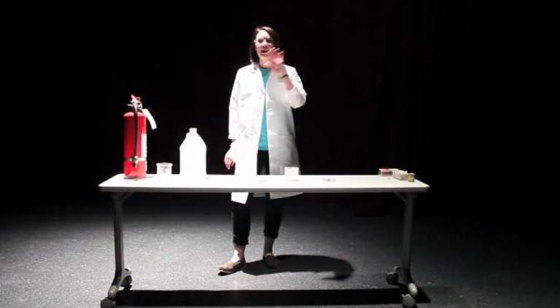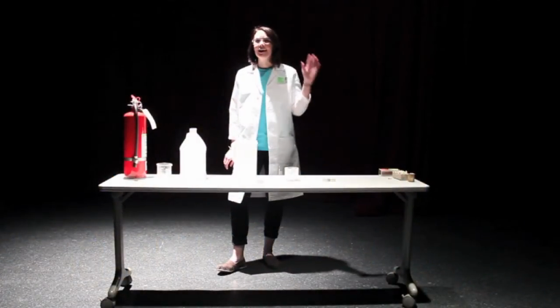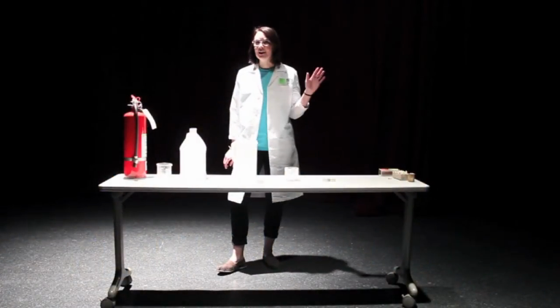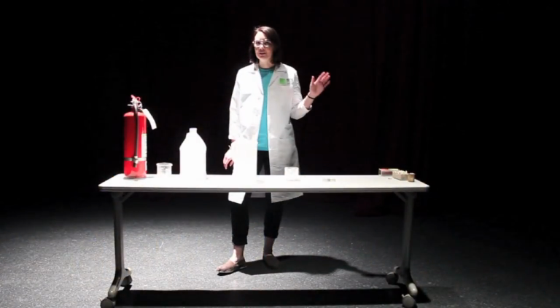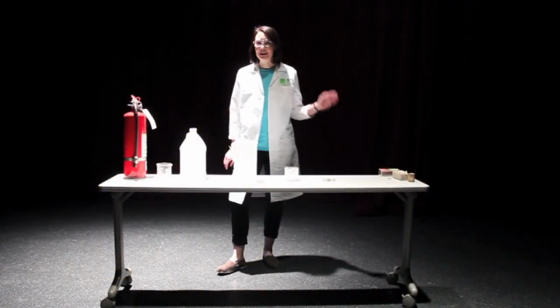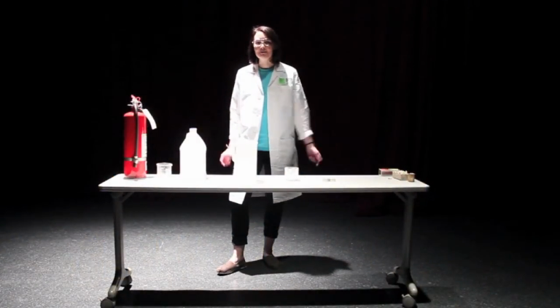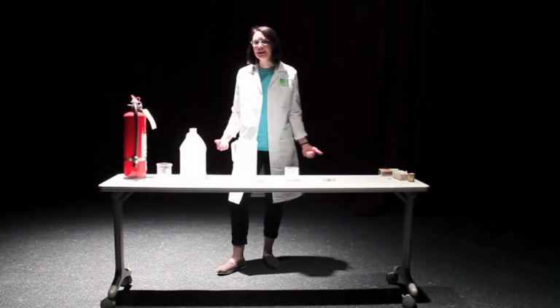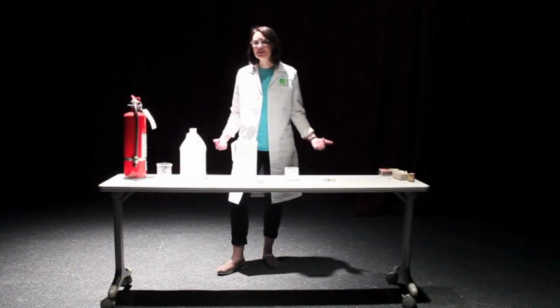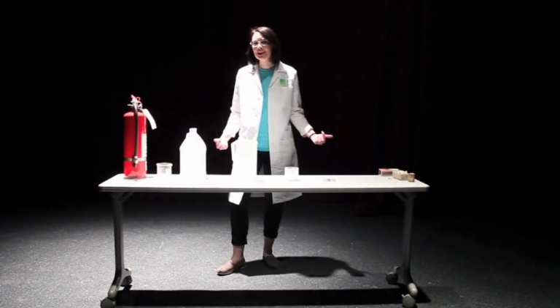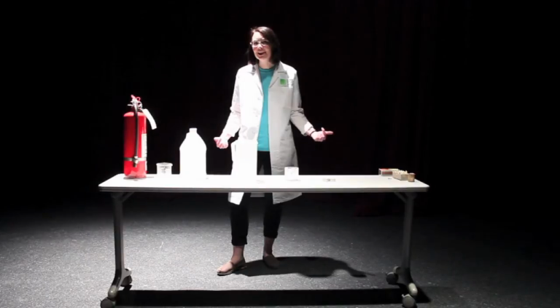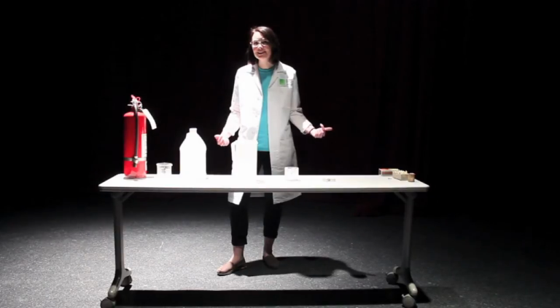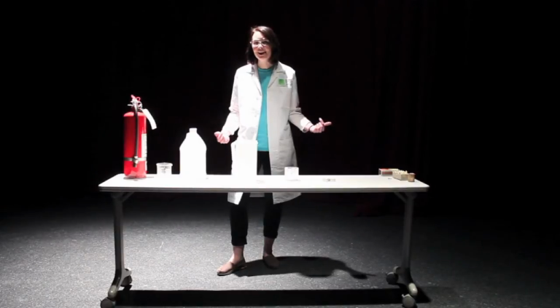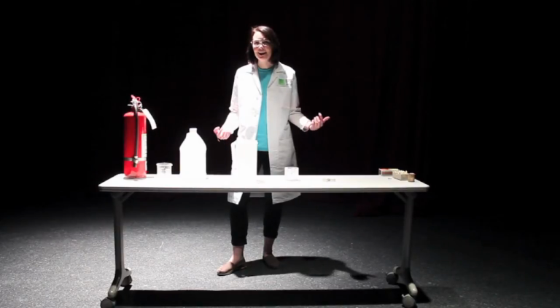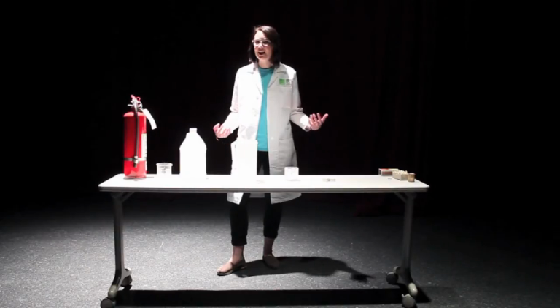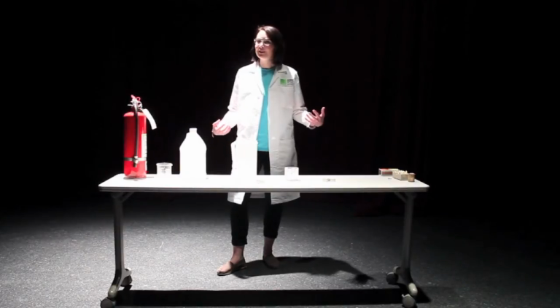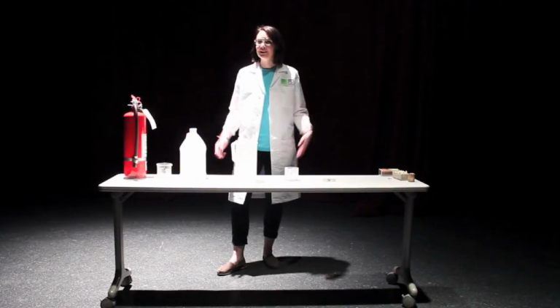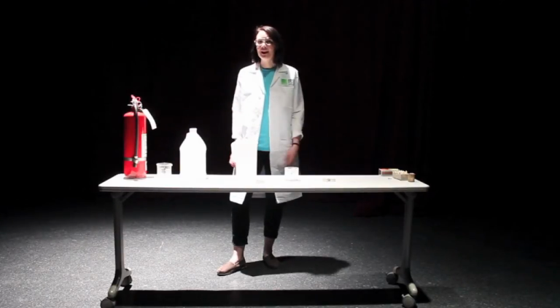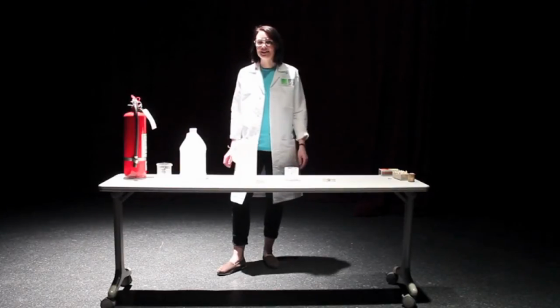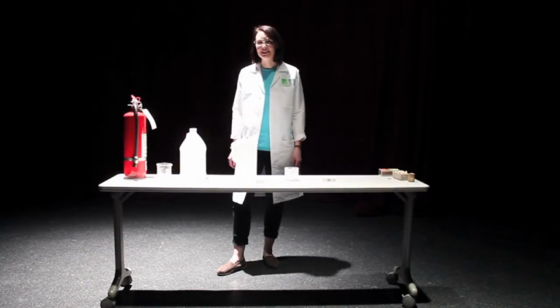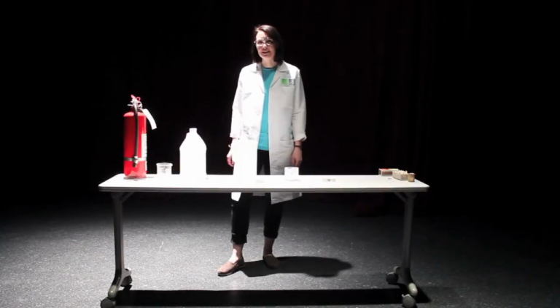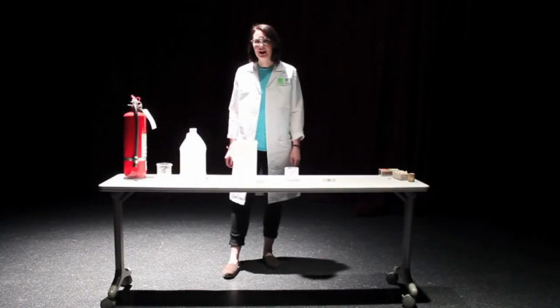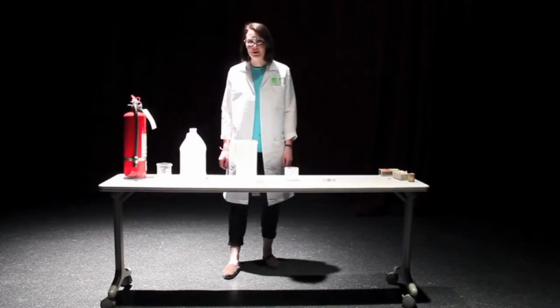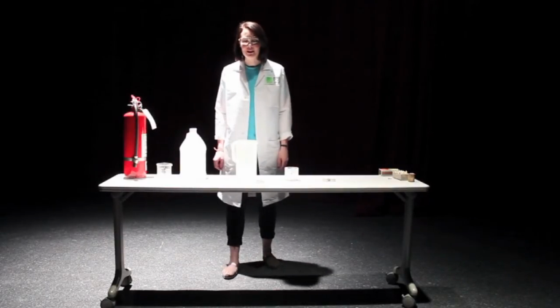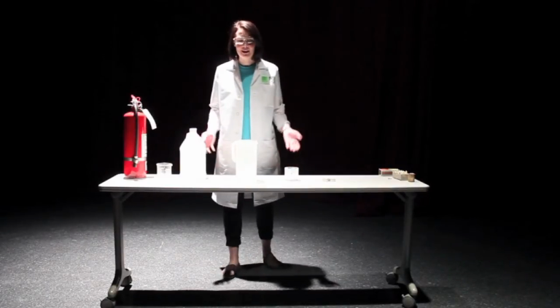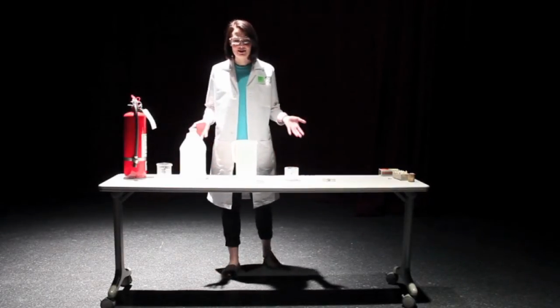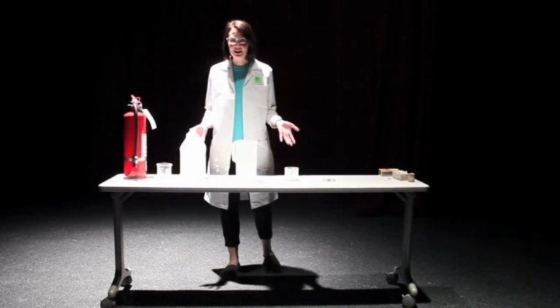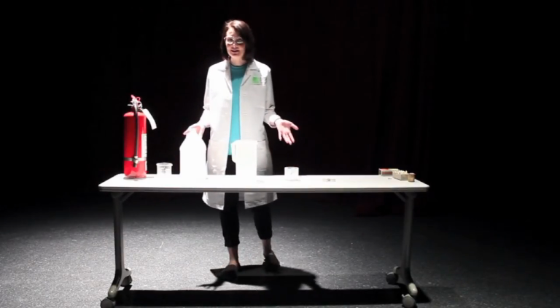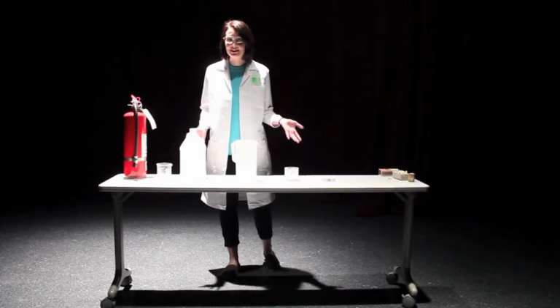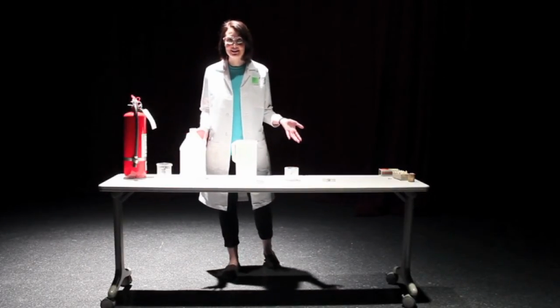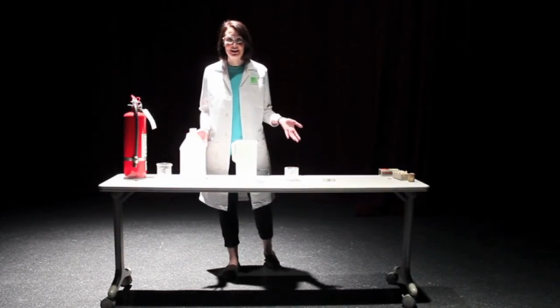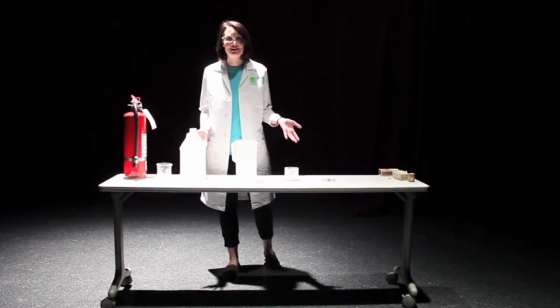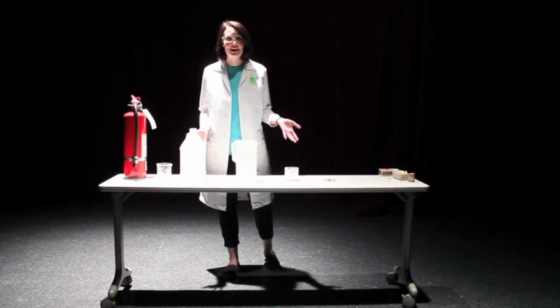Hello everybody, my name is Jenny Koska and I work here at the Science Center of Iowa. And this is 60 Second Science.